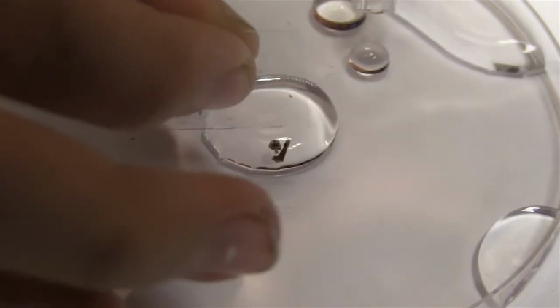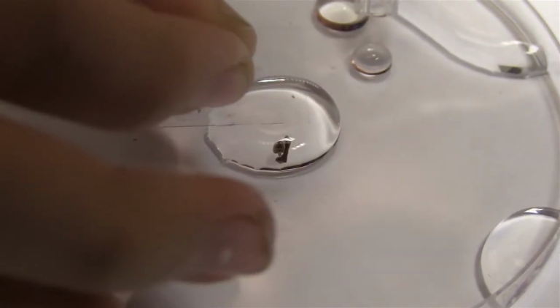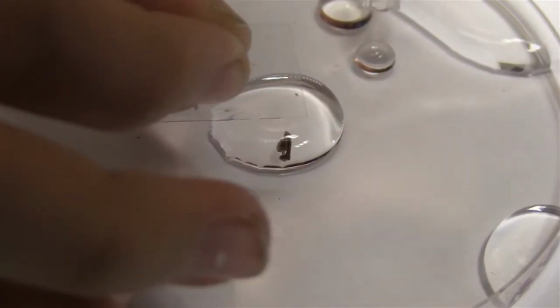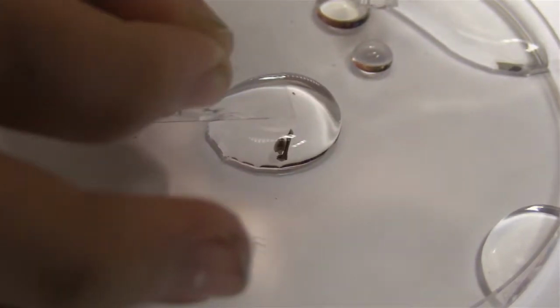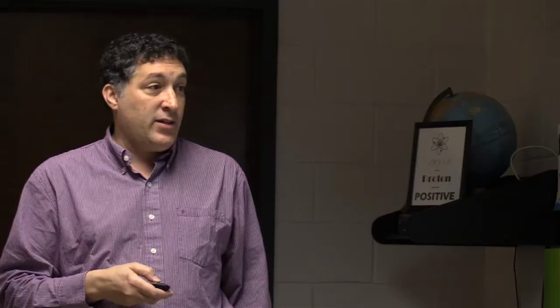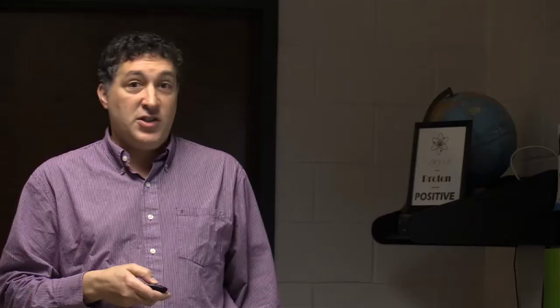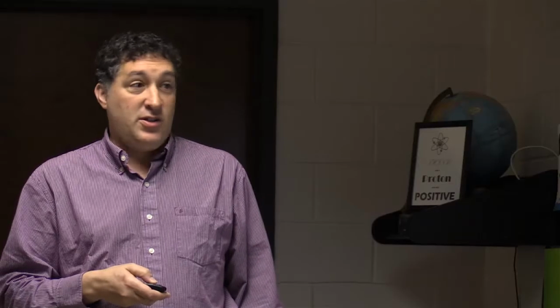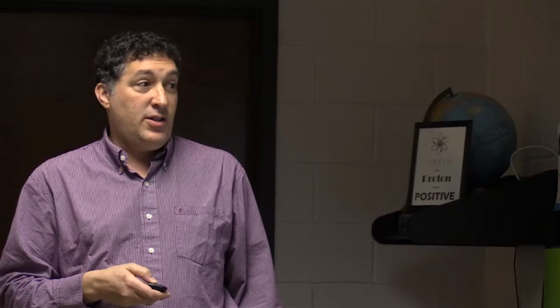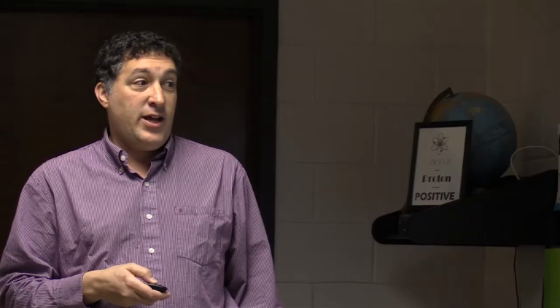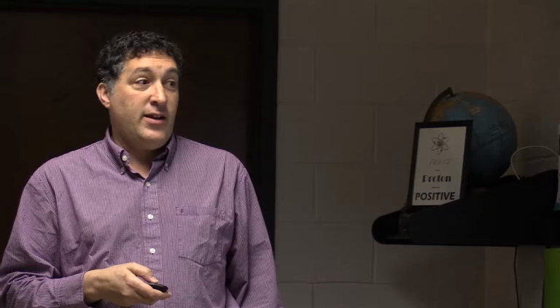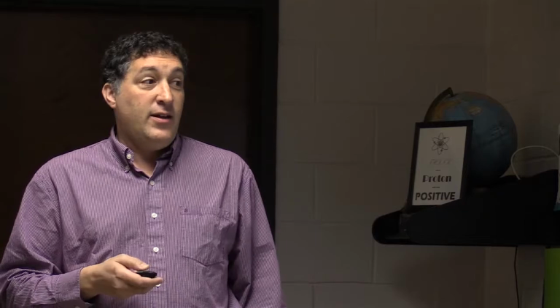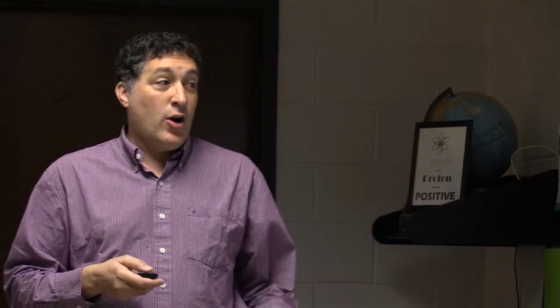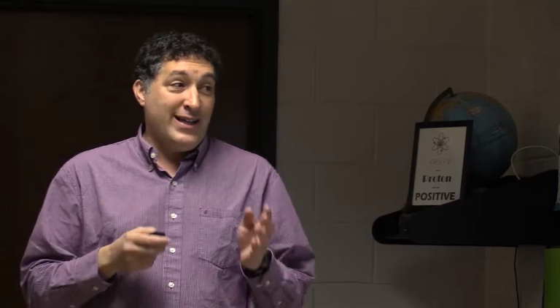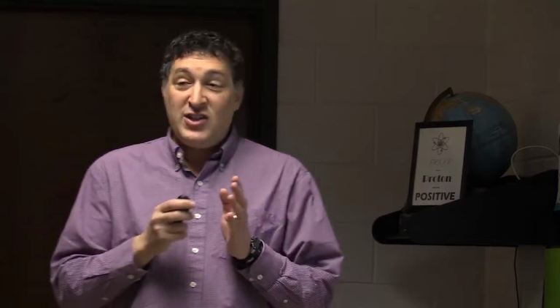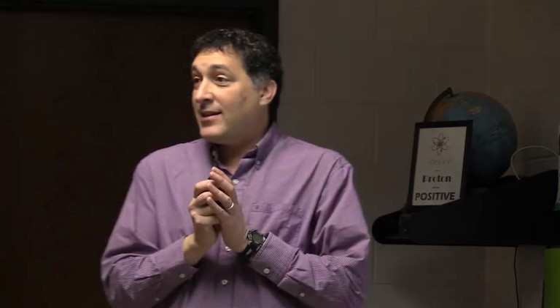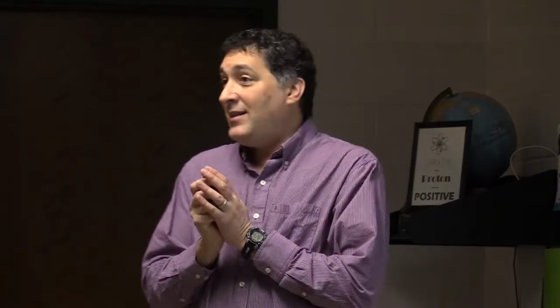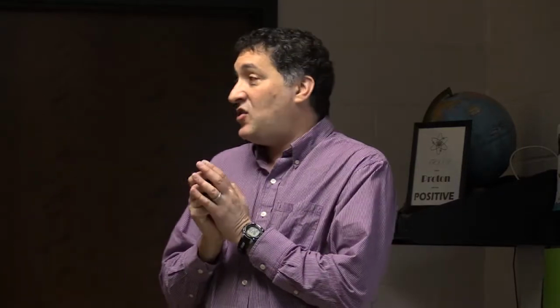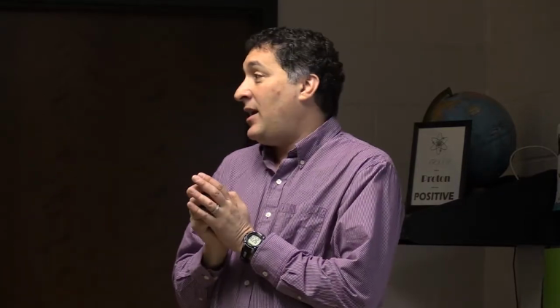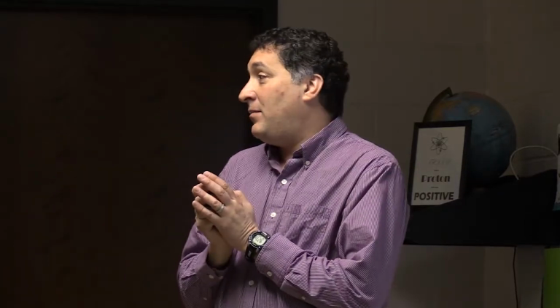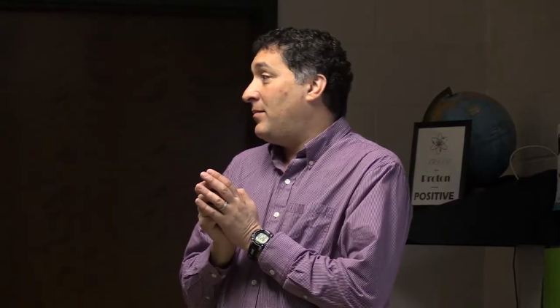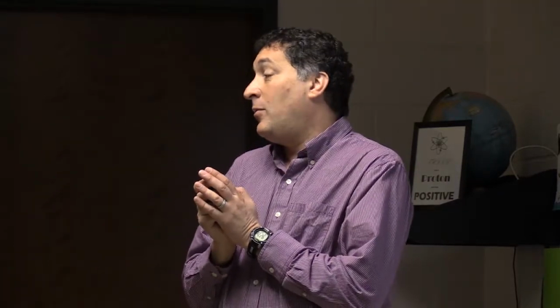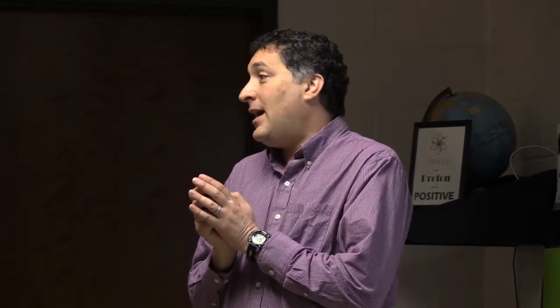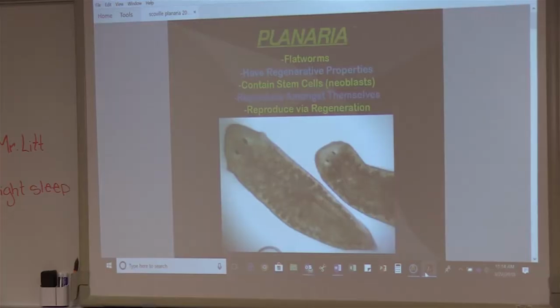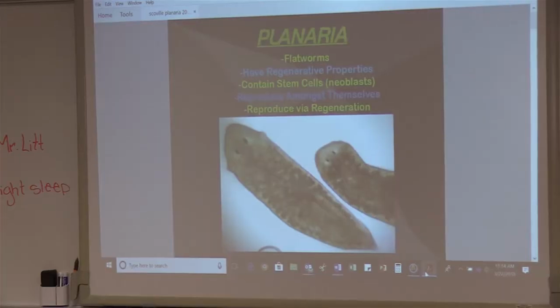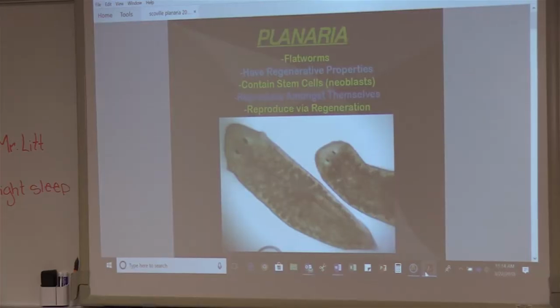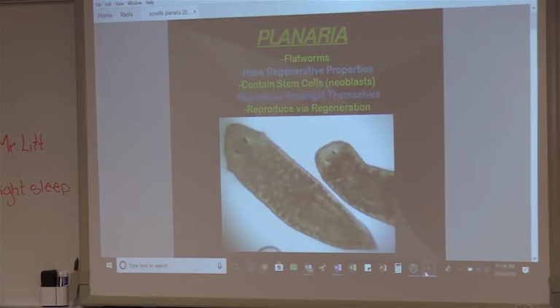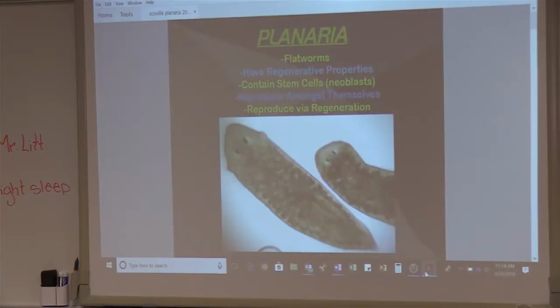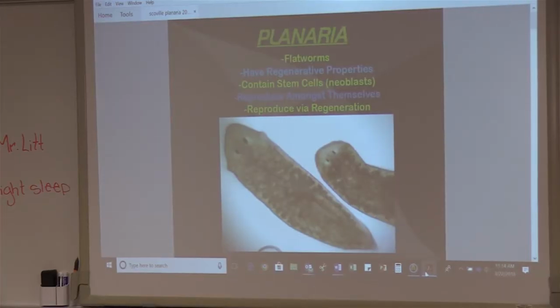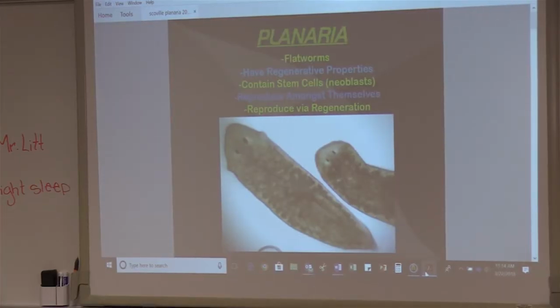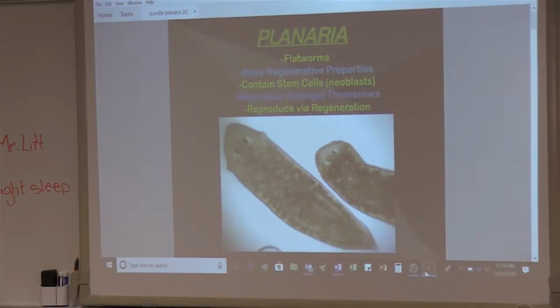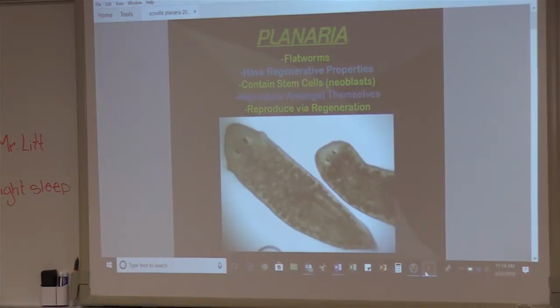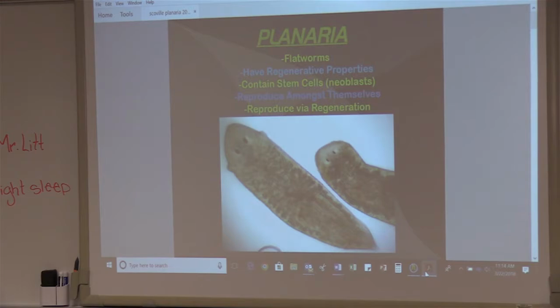The stem cells are exactly the same, or behave the same way, as the planarian neoblasts do.